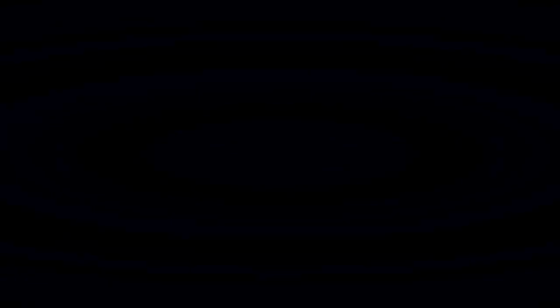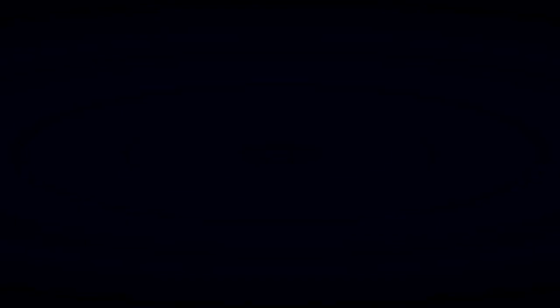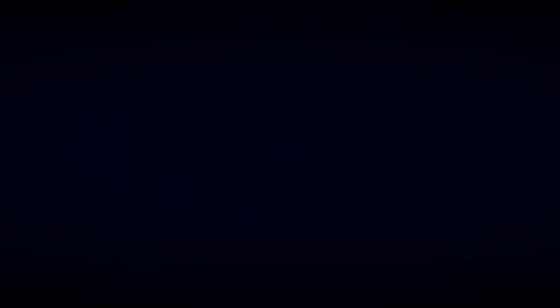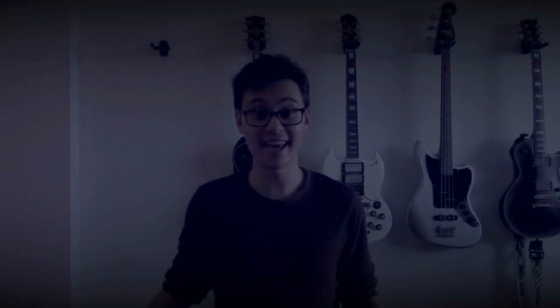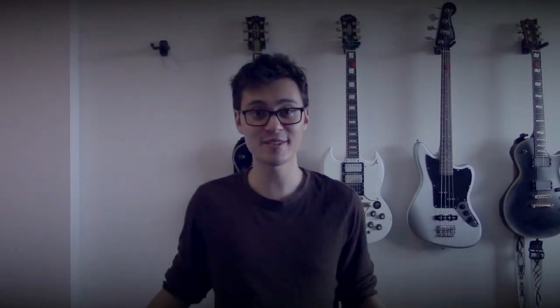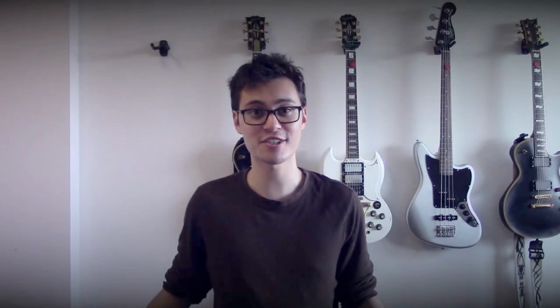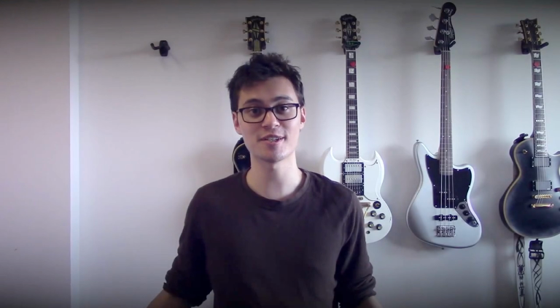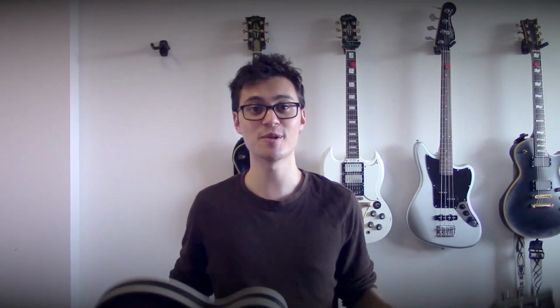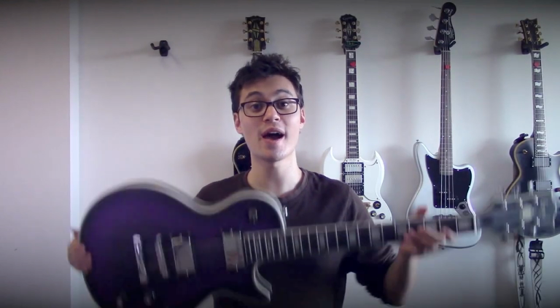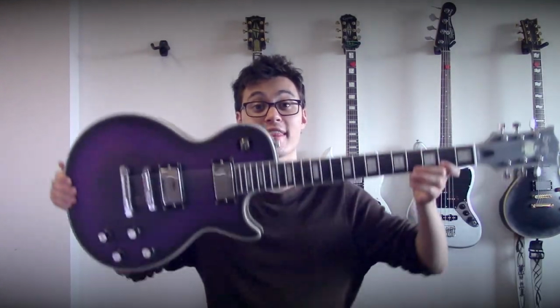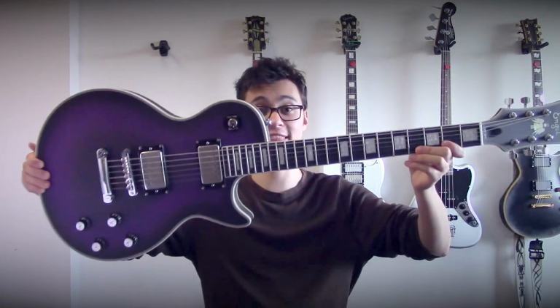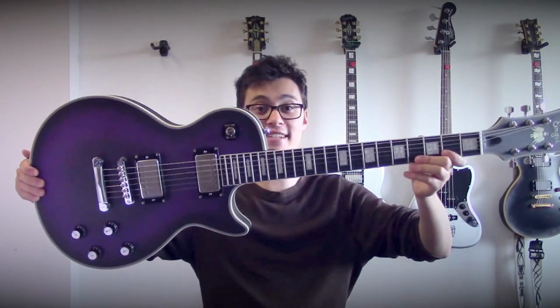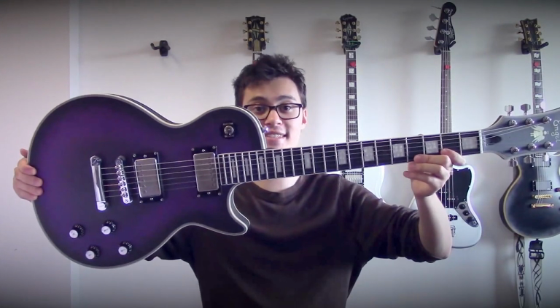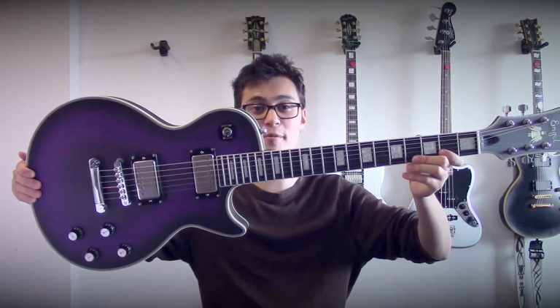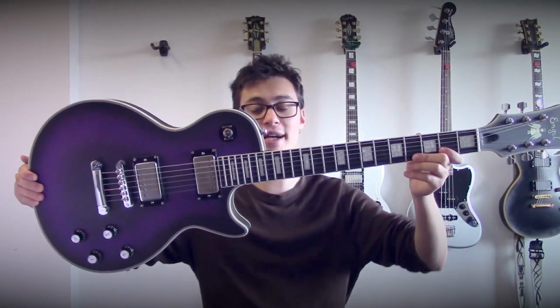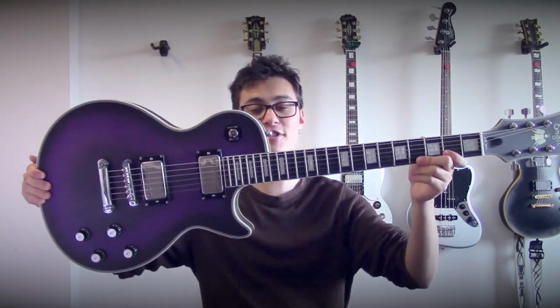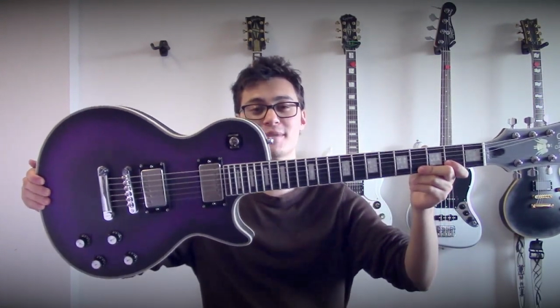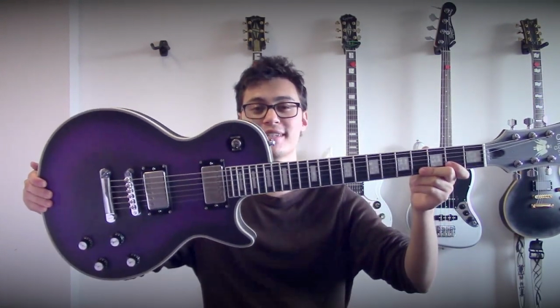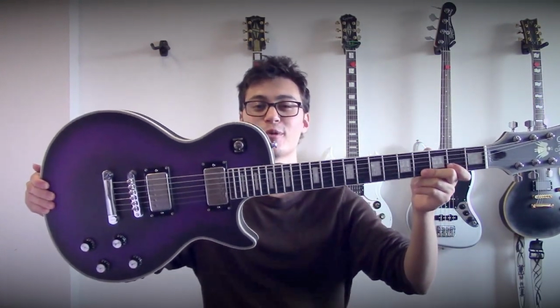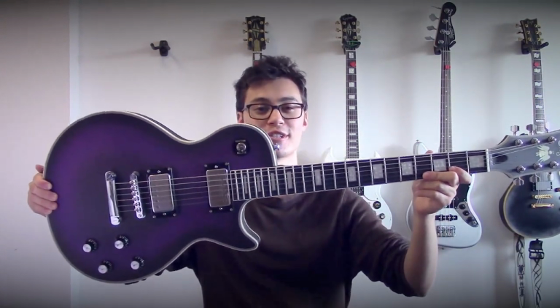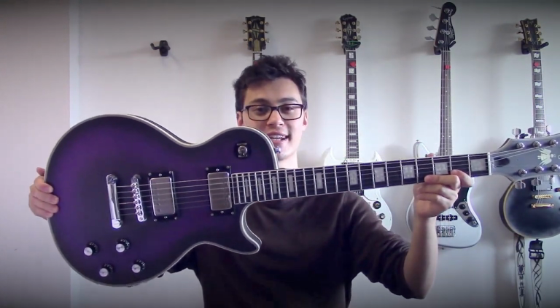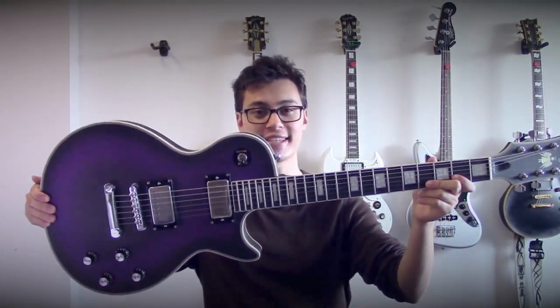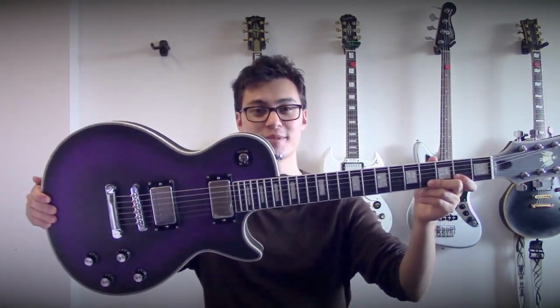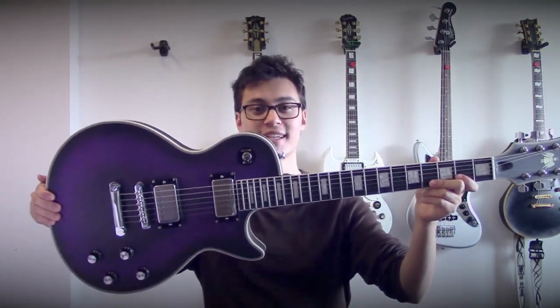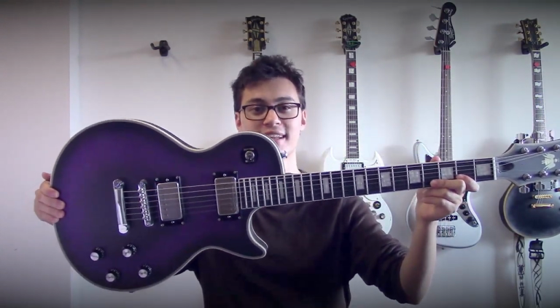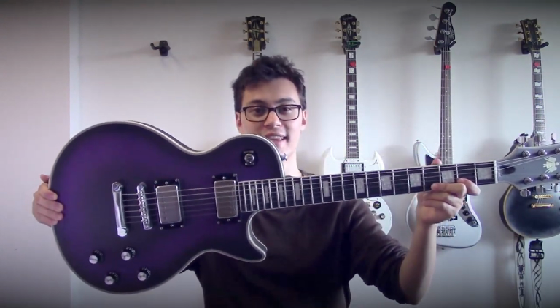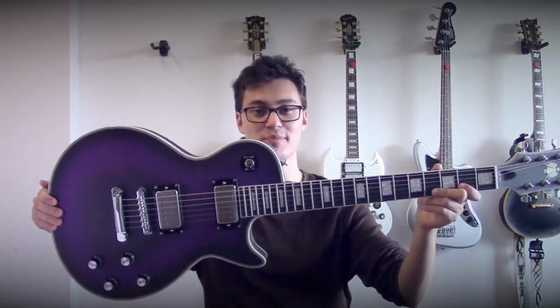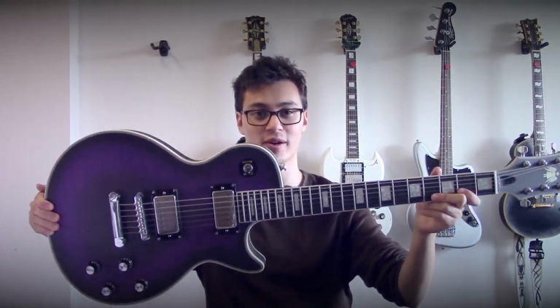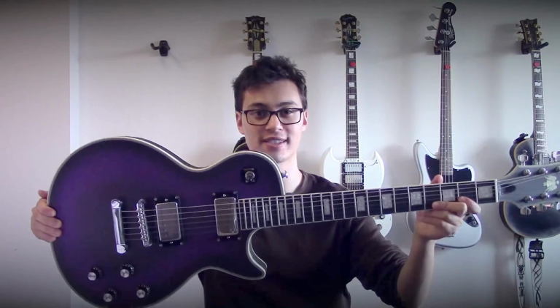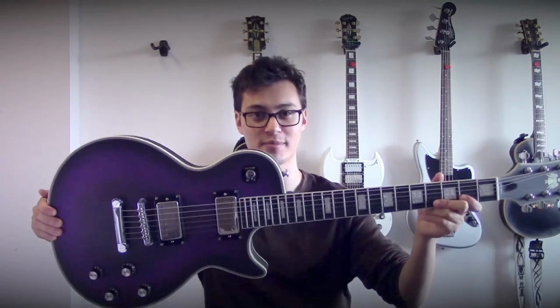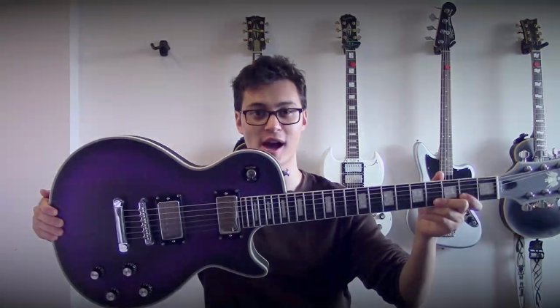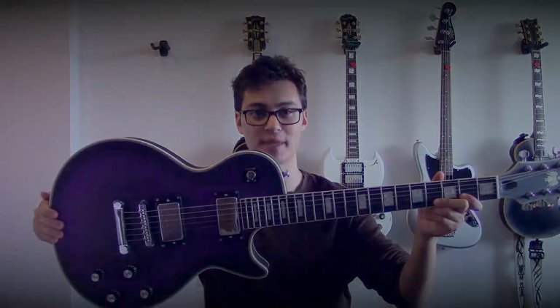Today I want to show you this — my Chibson, or Chinese Gibson Les Paul custom copy.